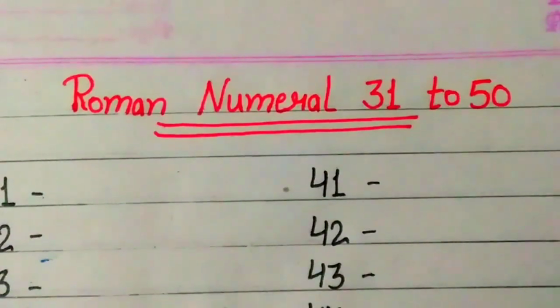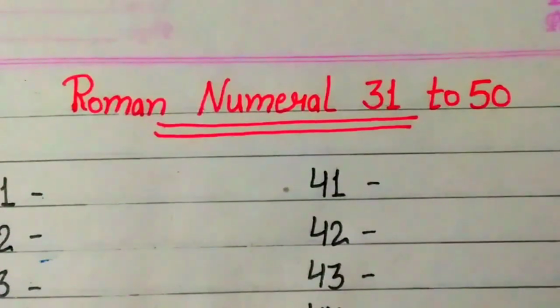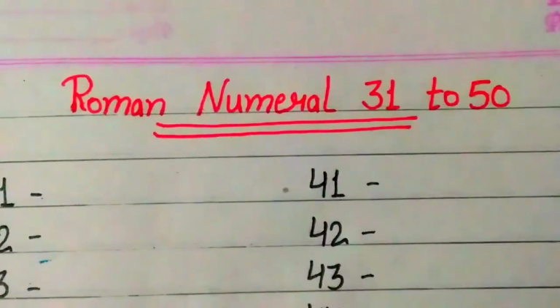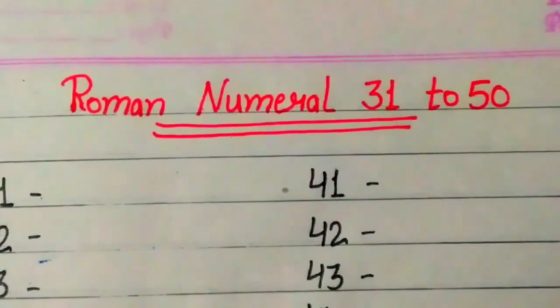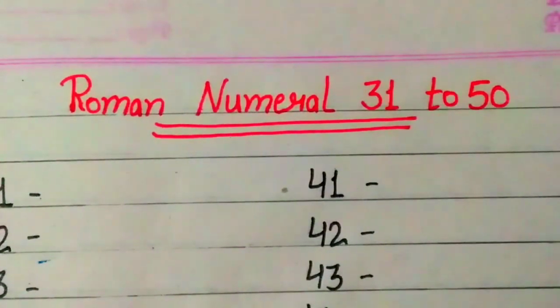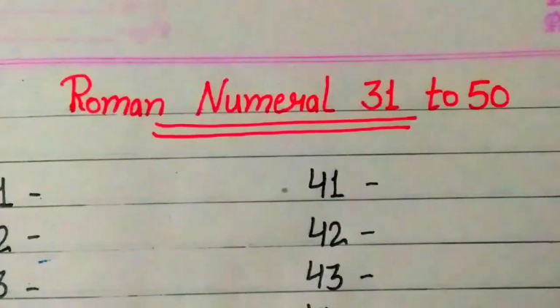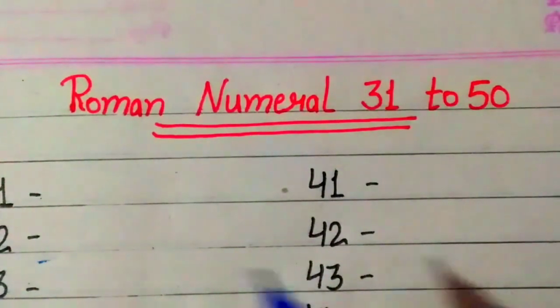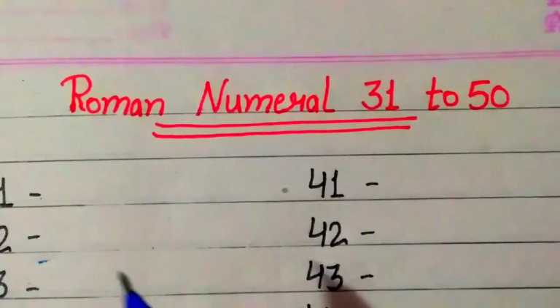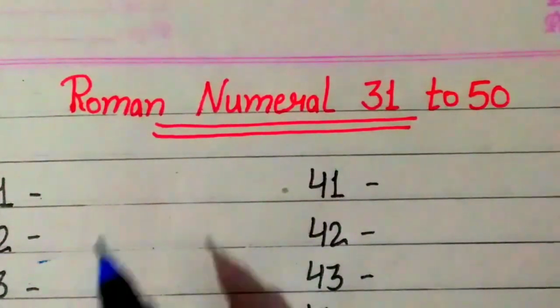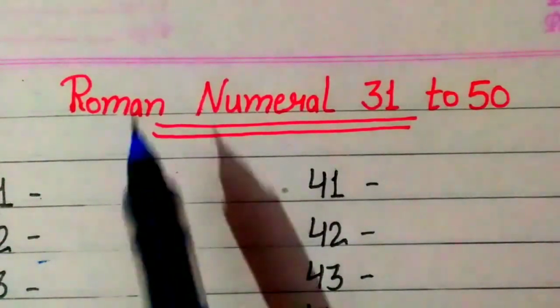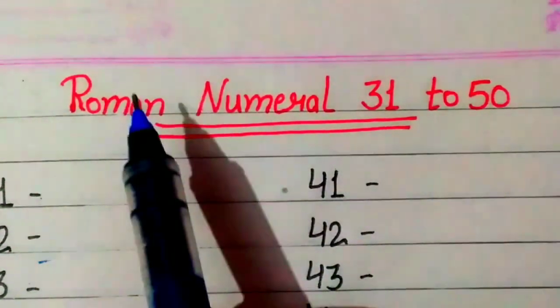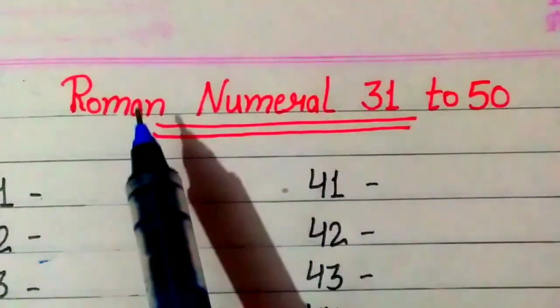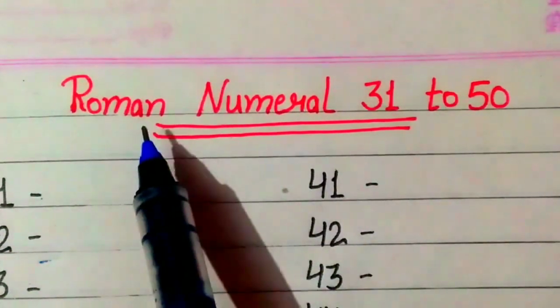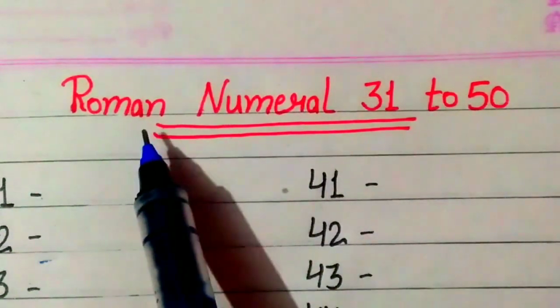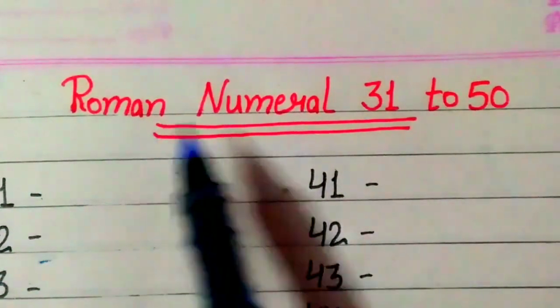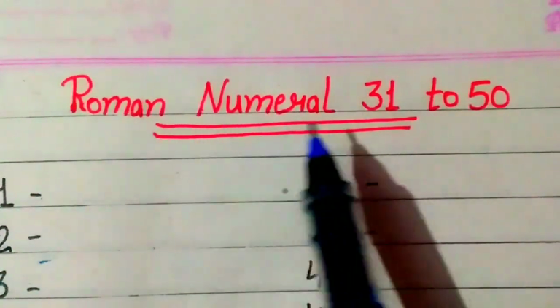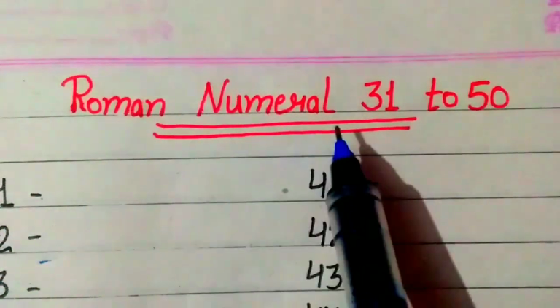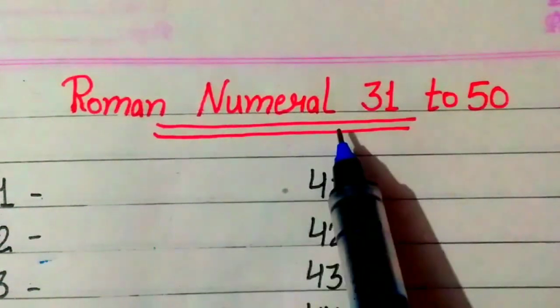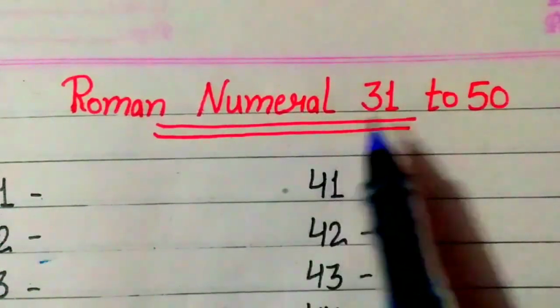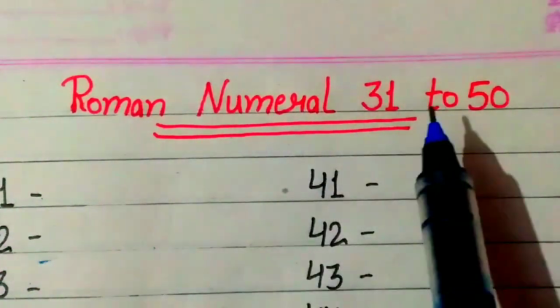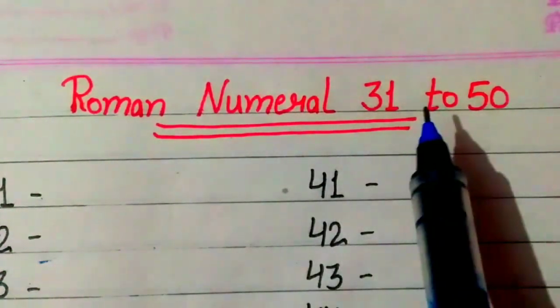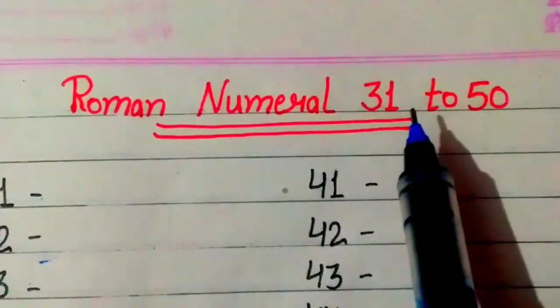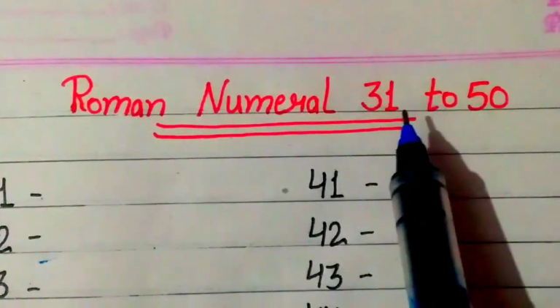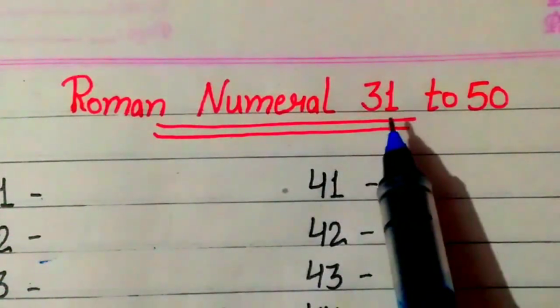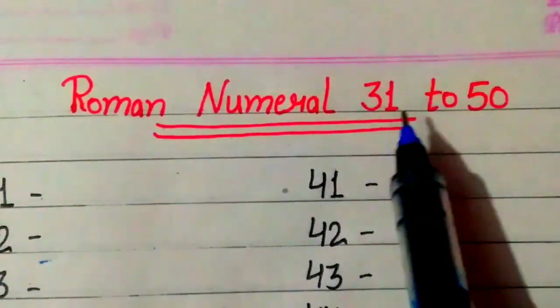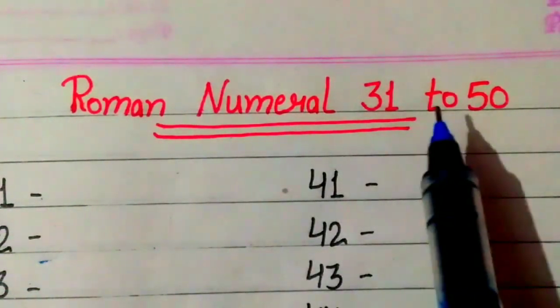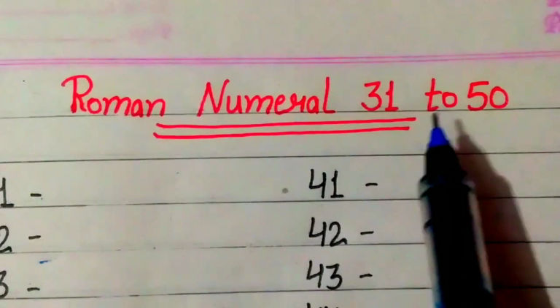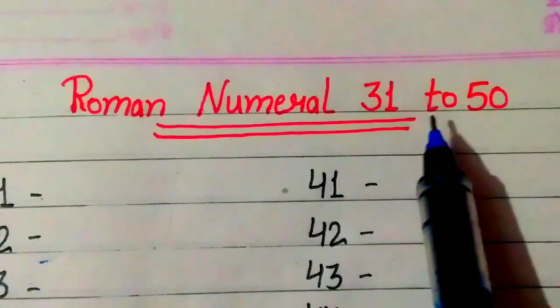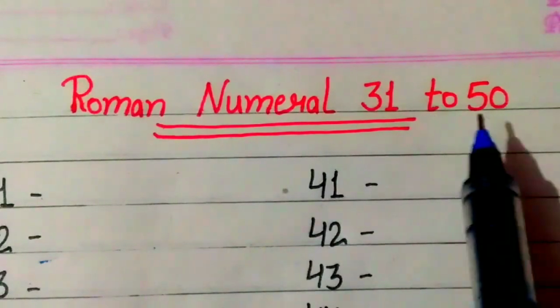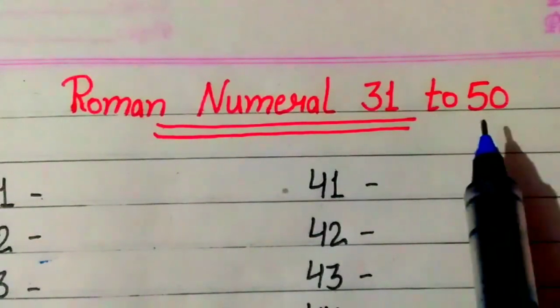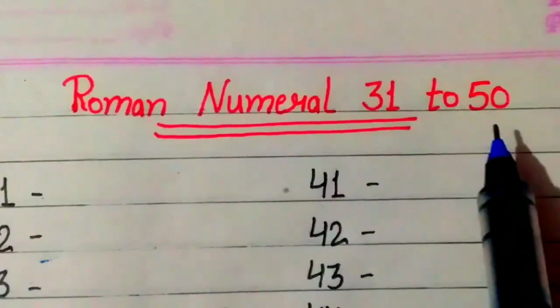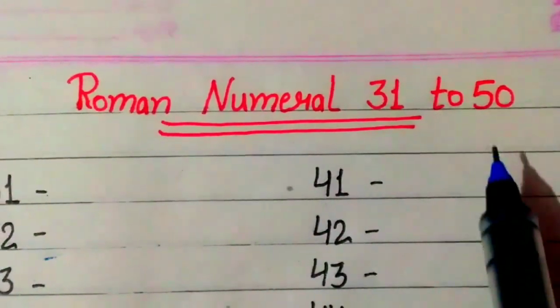Hello everyone, today we do Roman numerals from 31 to 50.